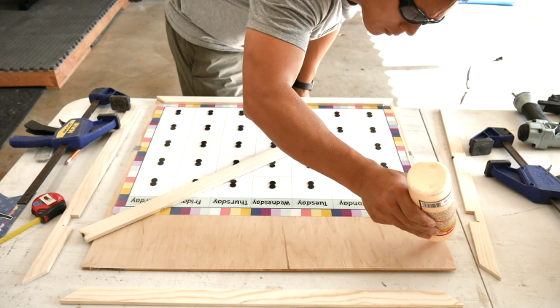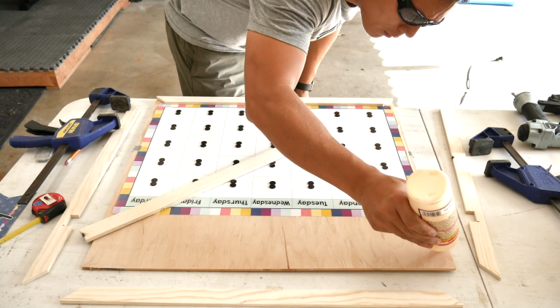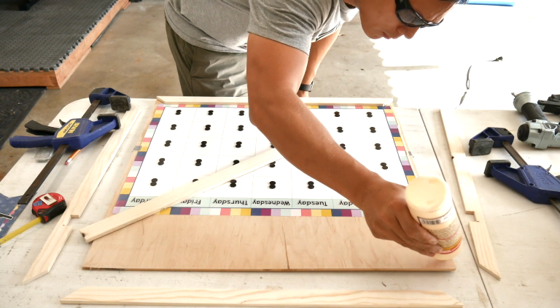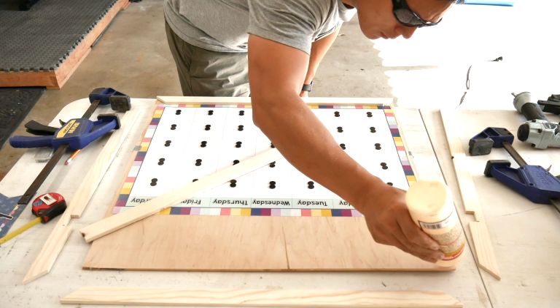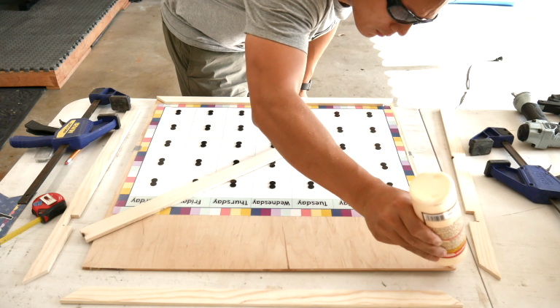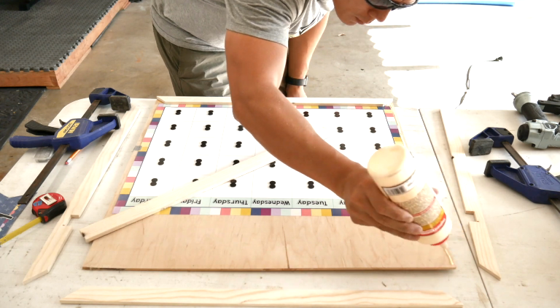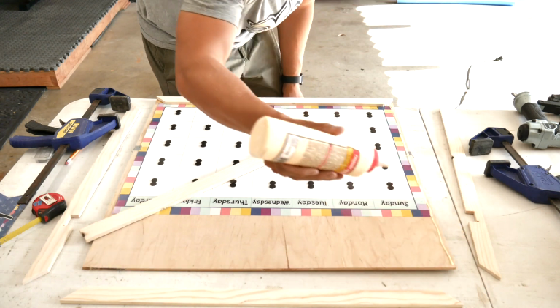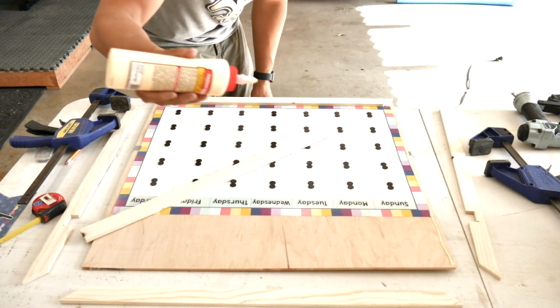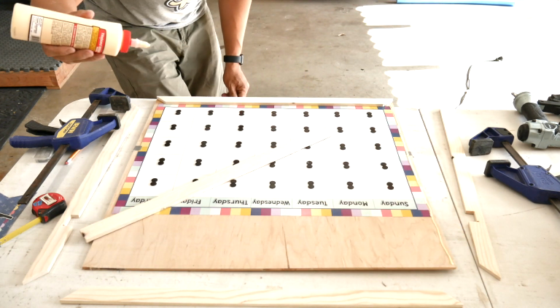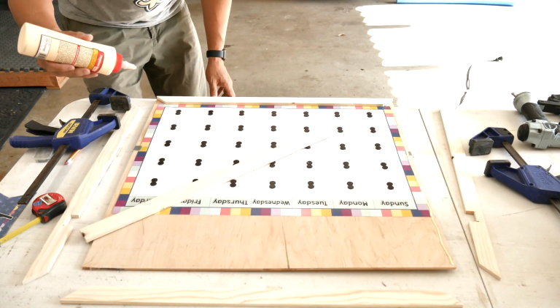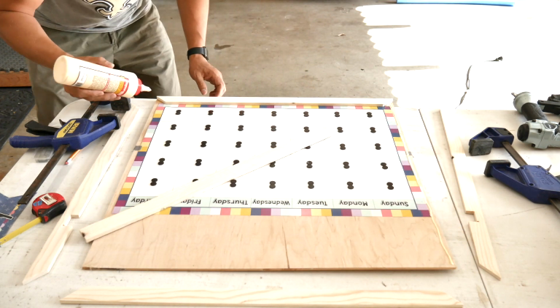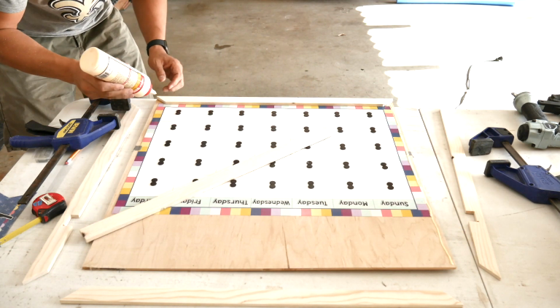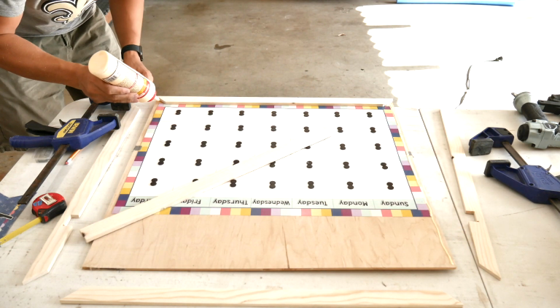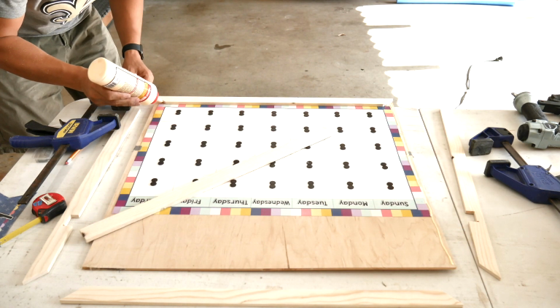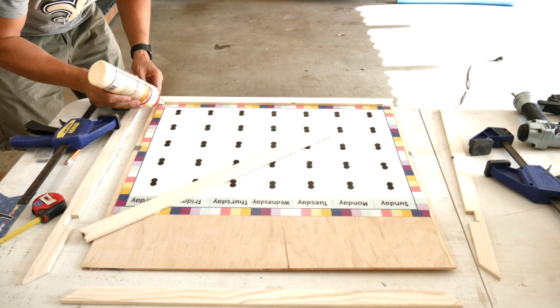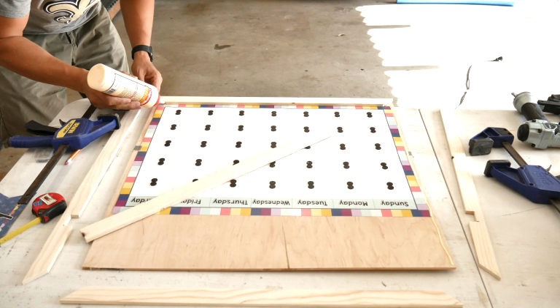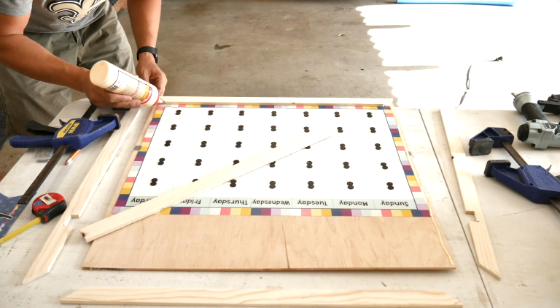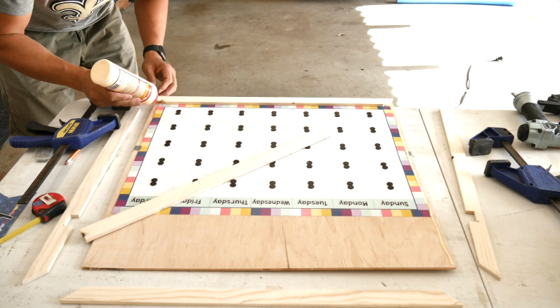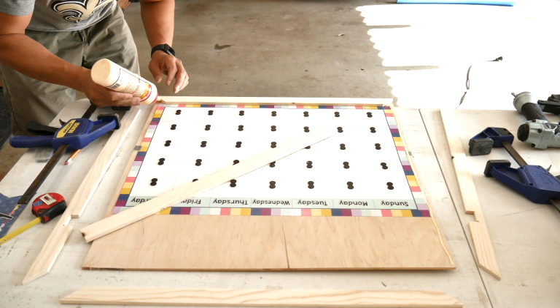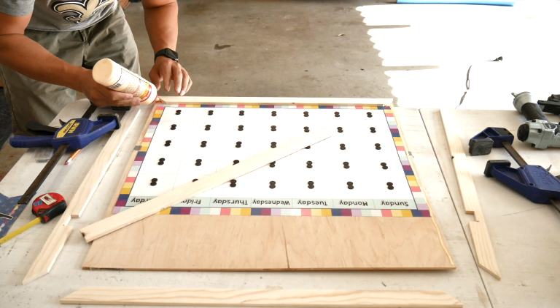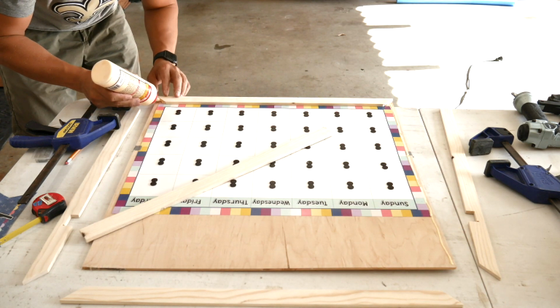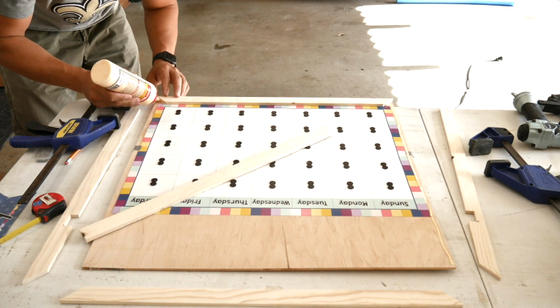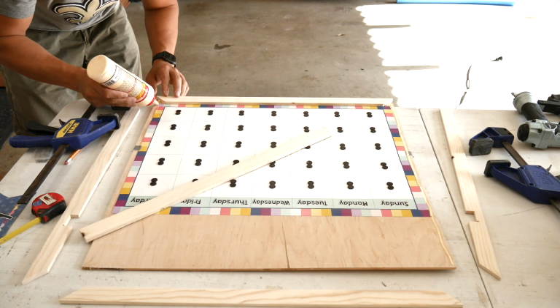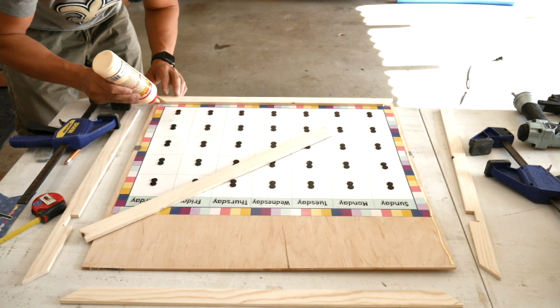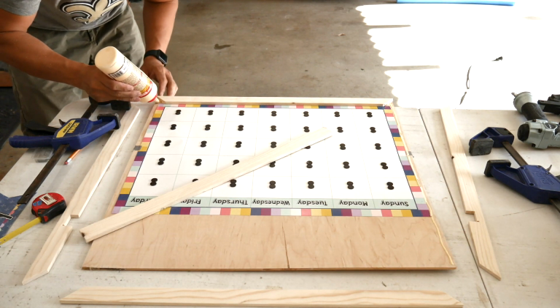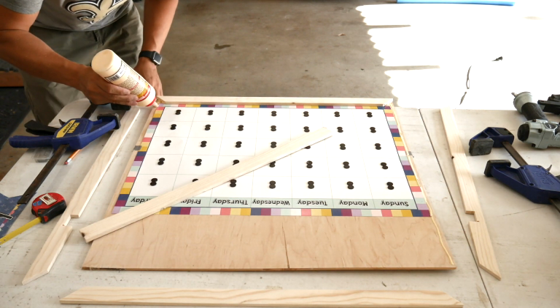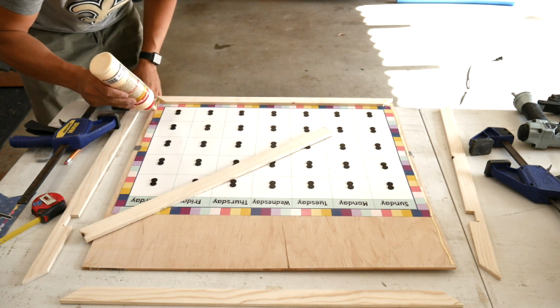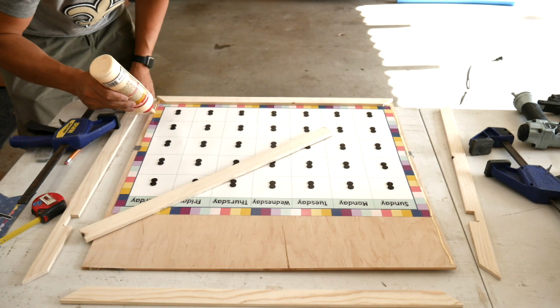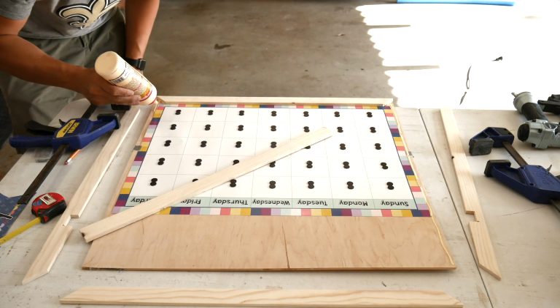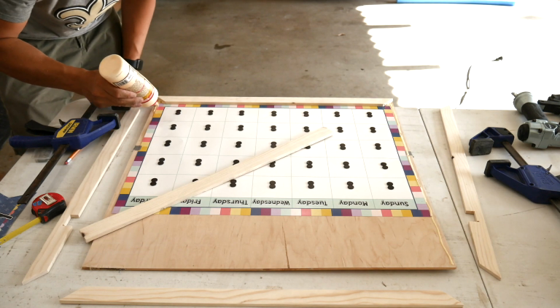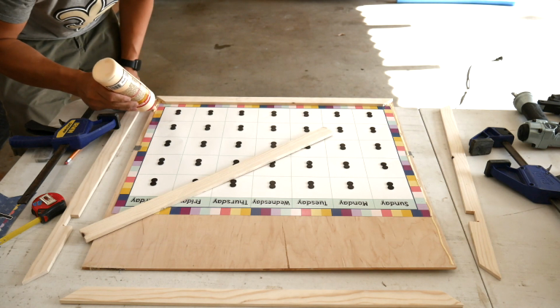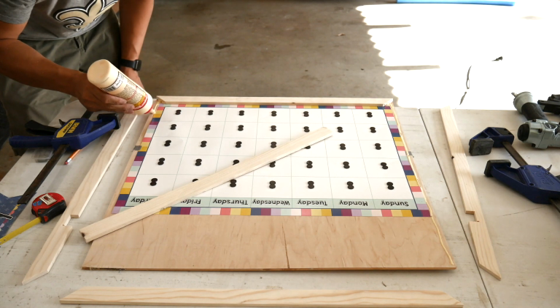At this point I decided to take out the nail gun.